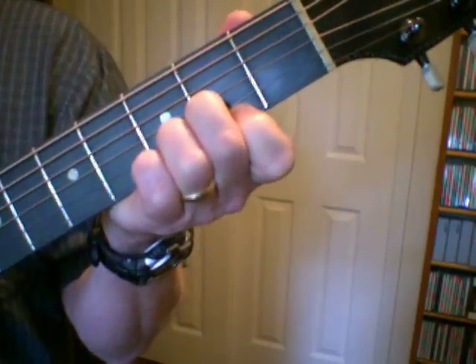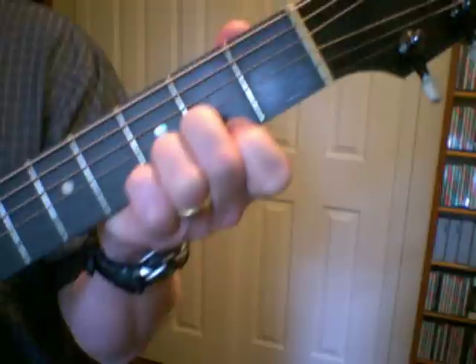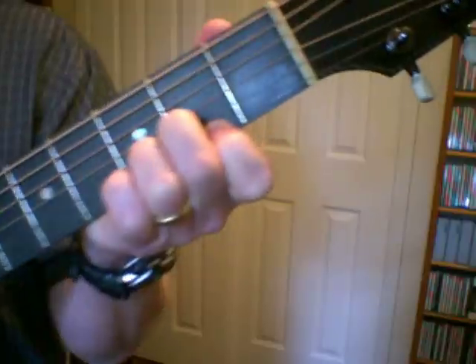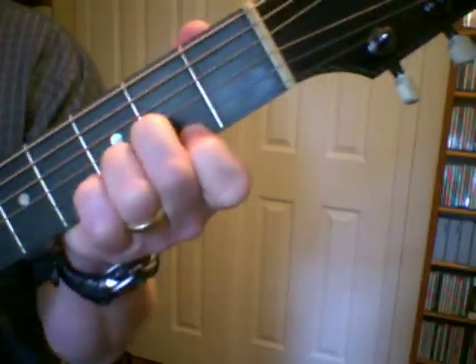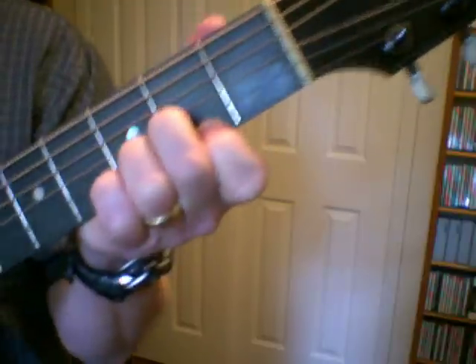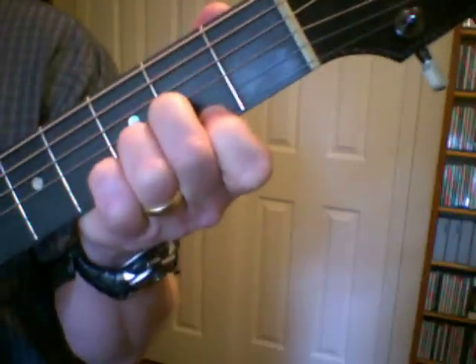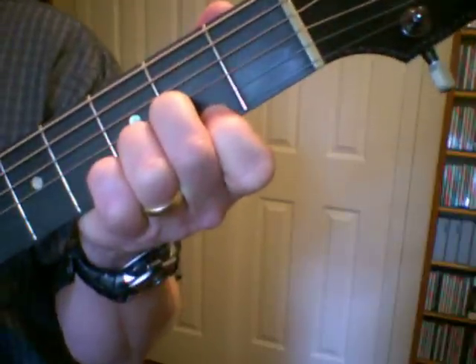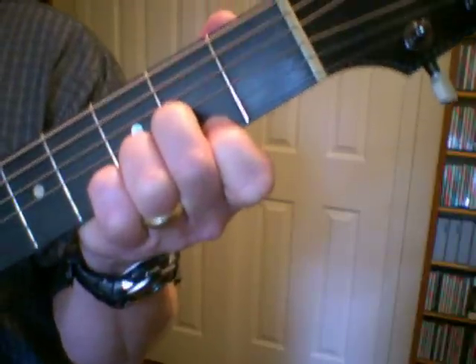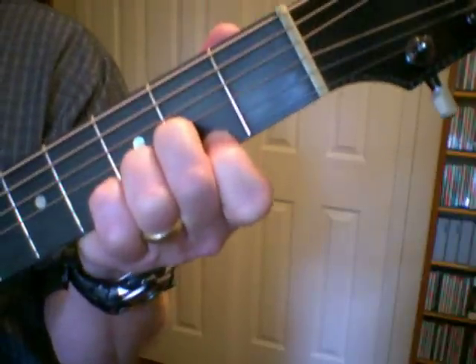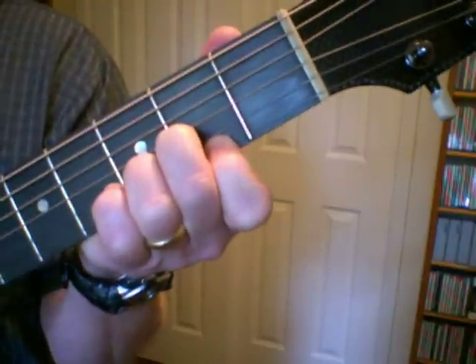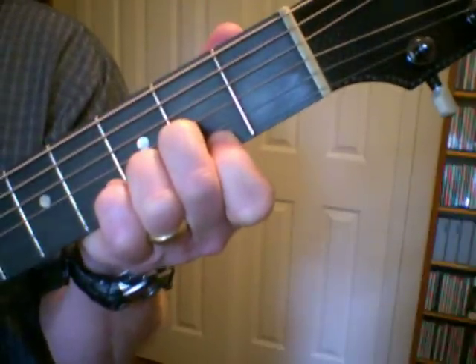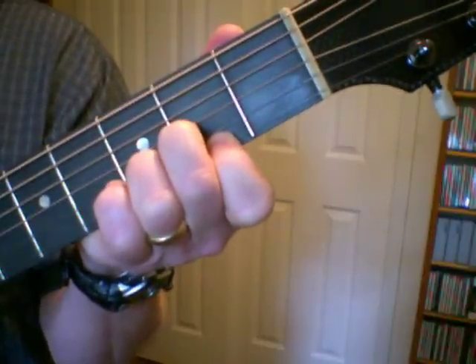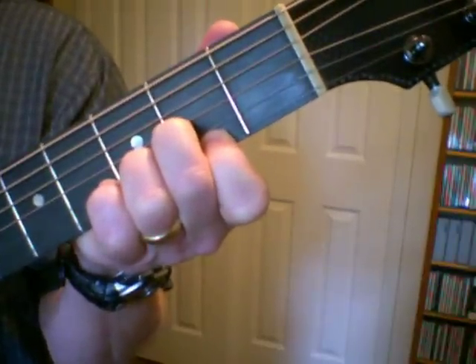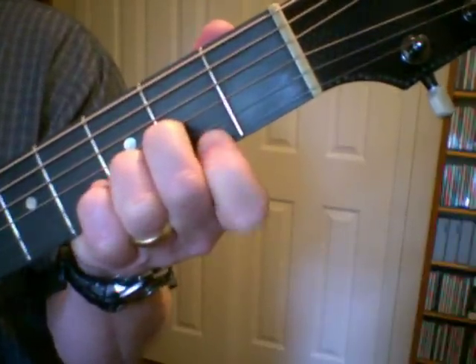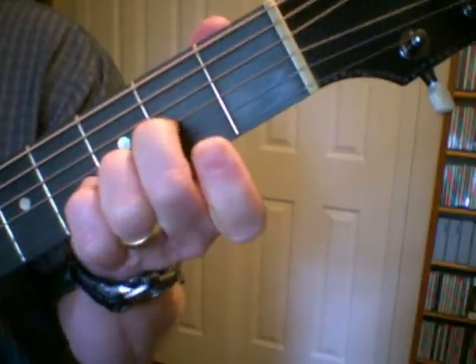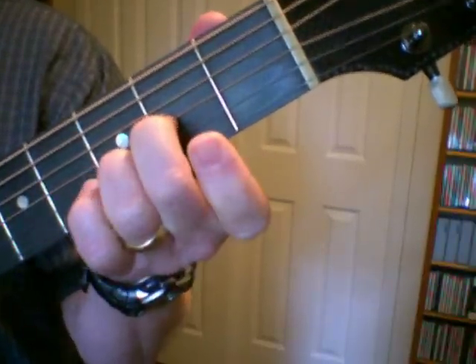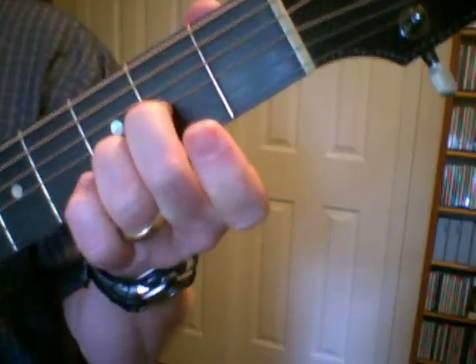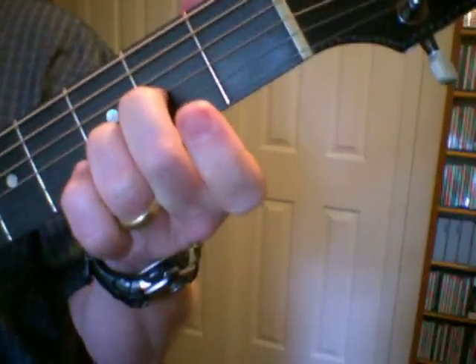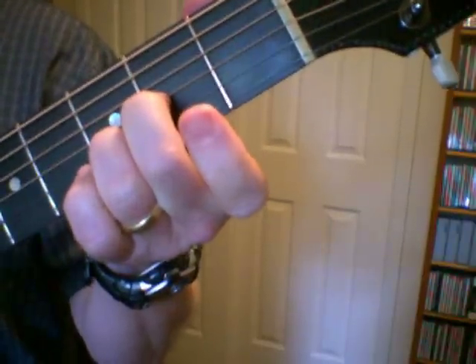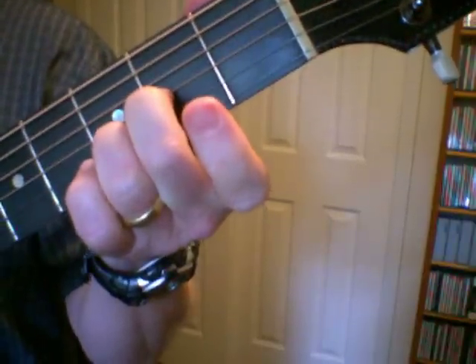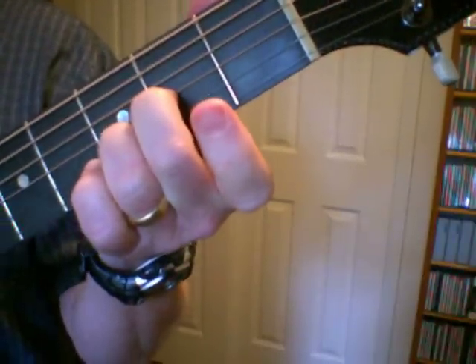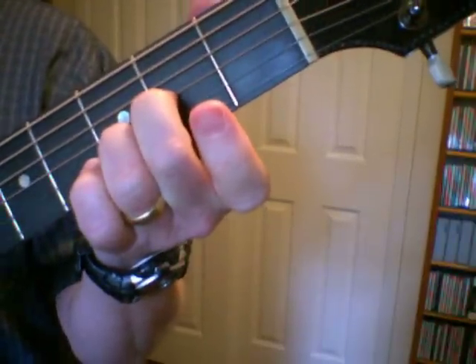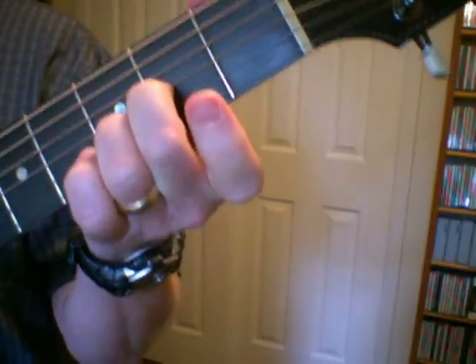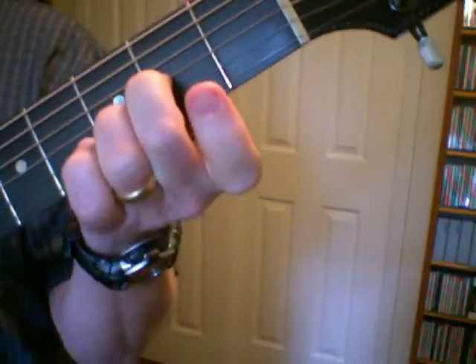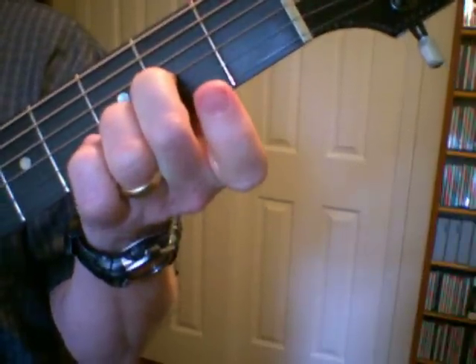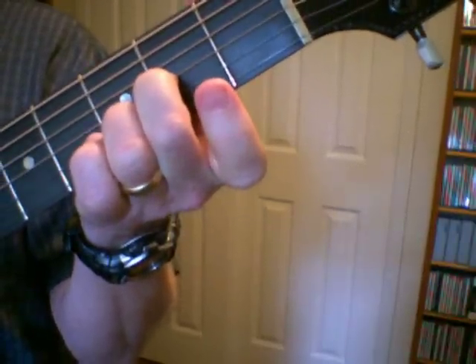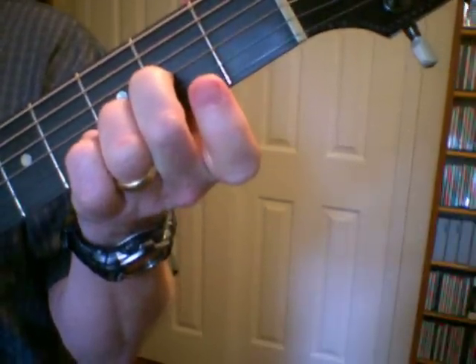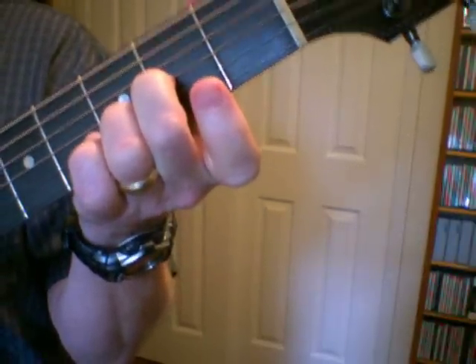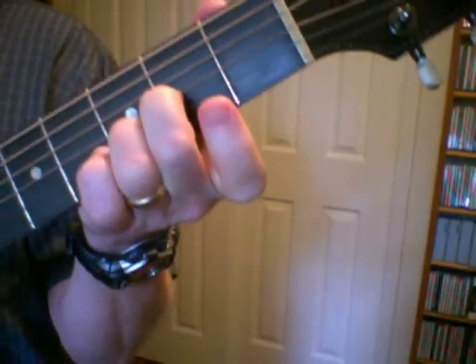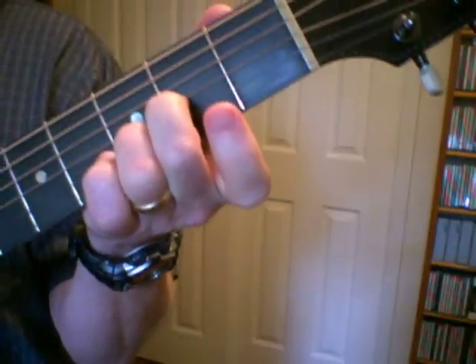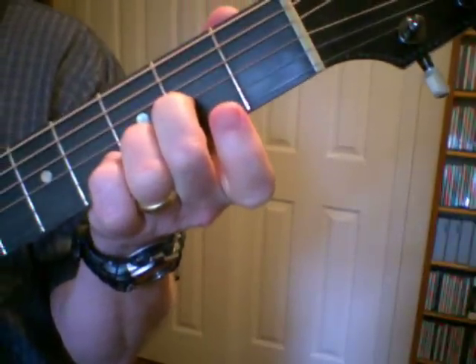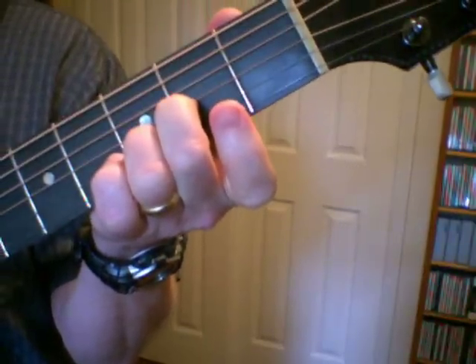Anyway, I do a lot of playing the D chord and open up the high E string, which would be a D suspended second.